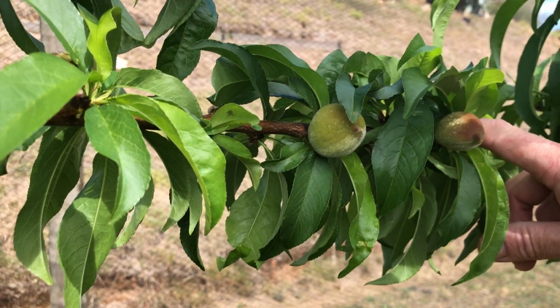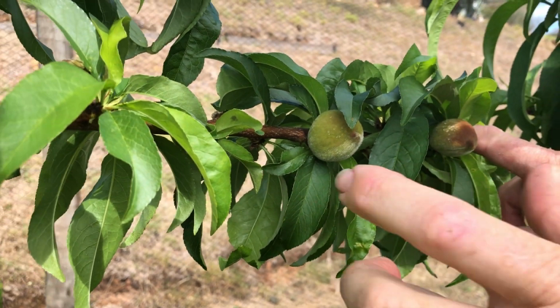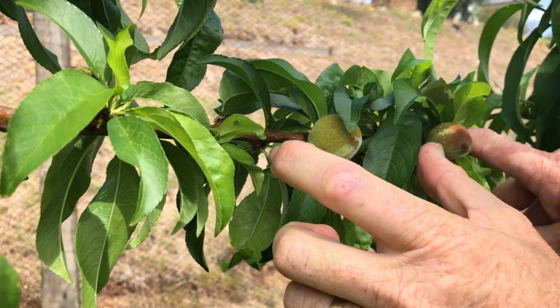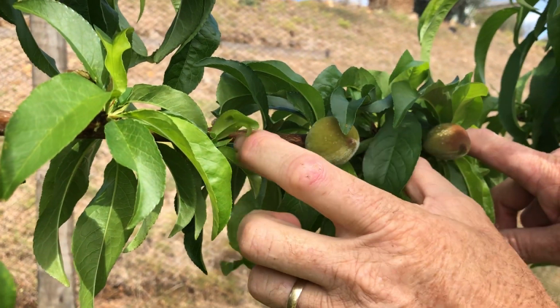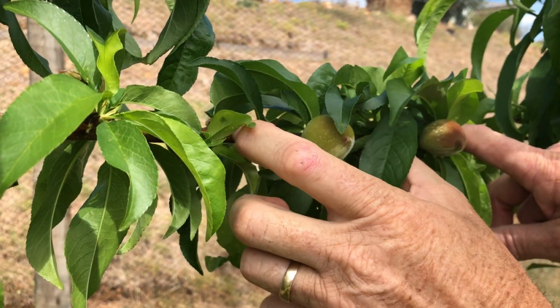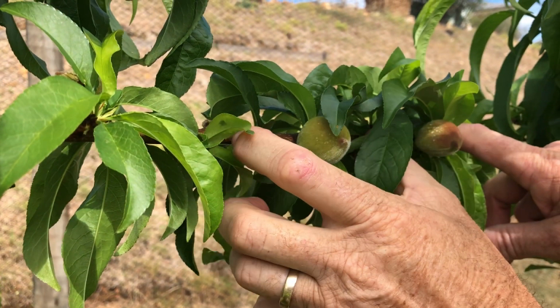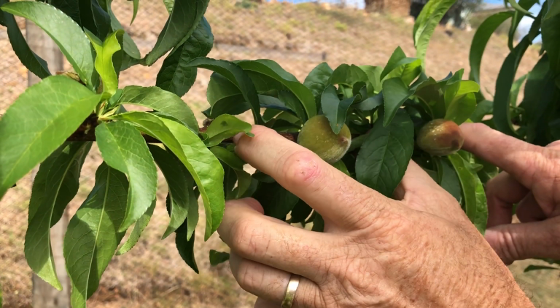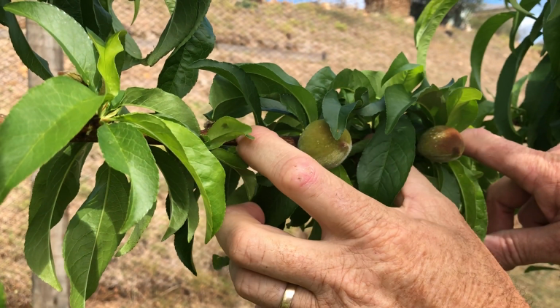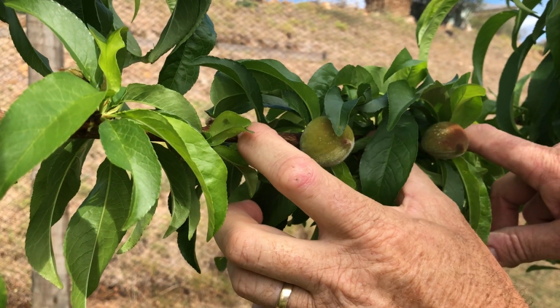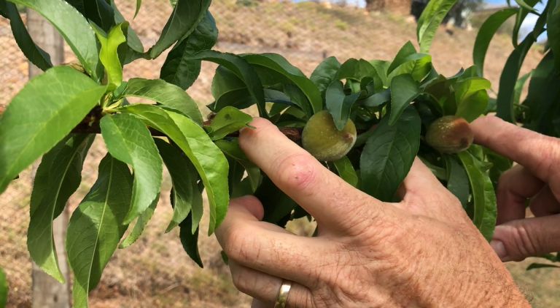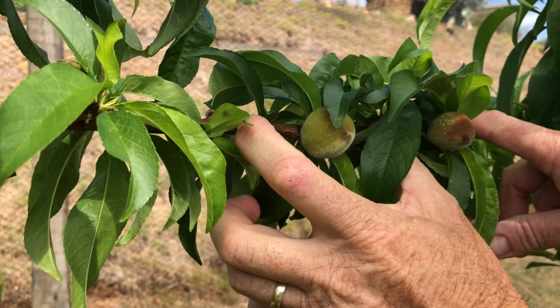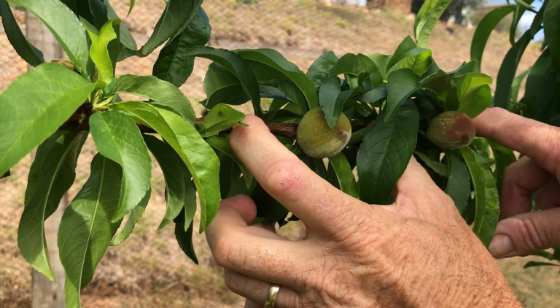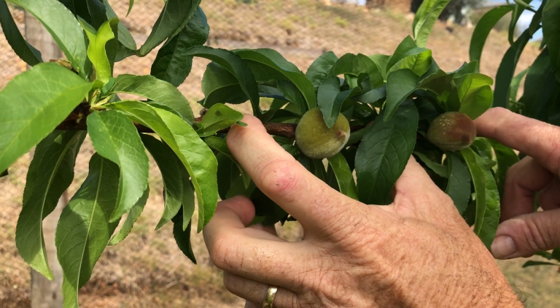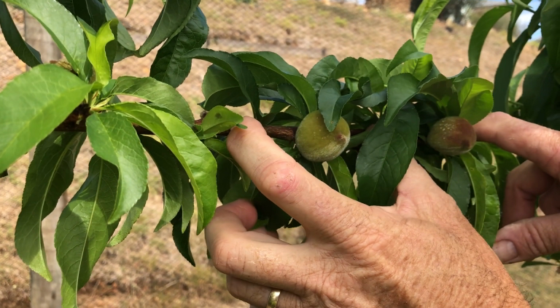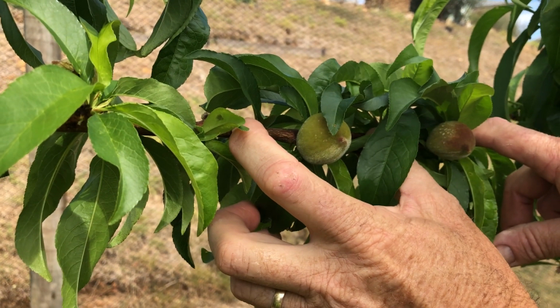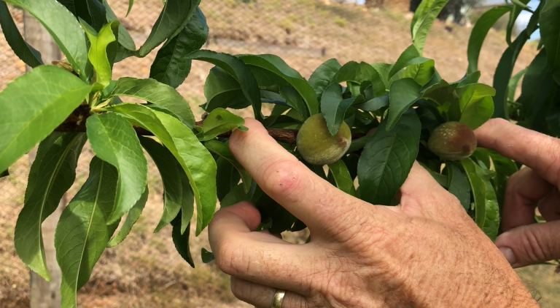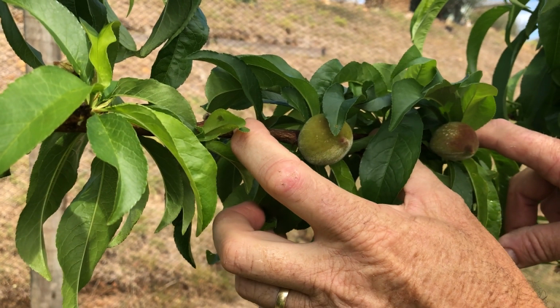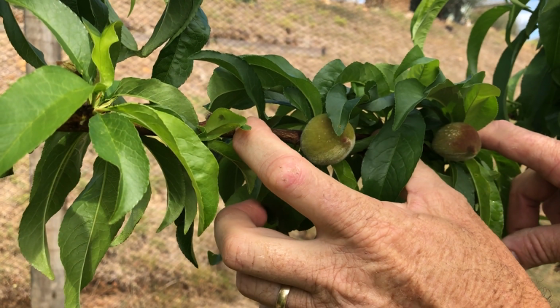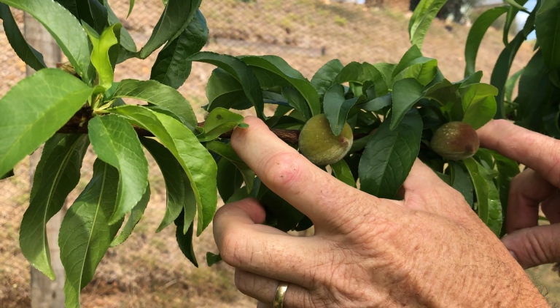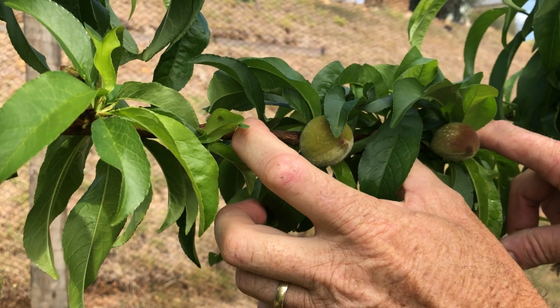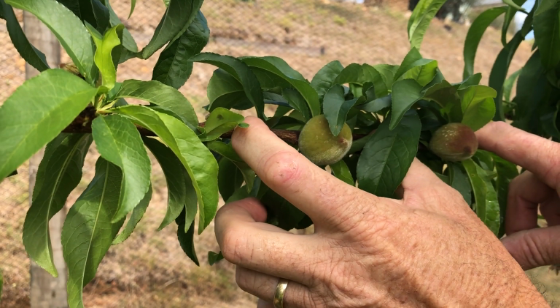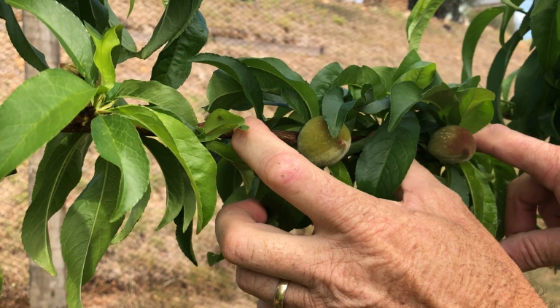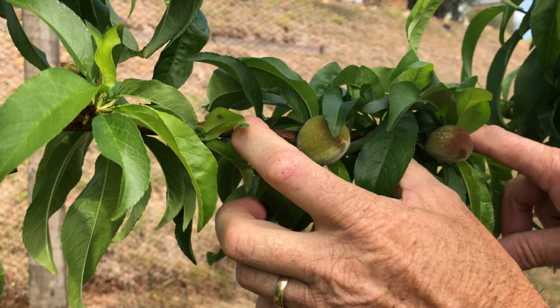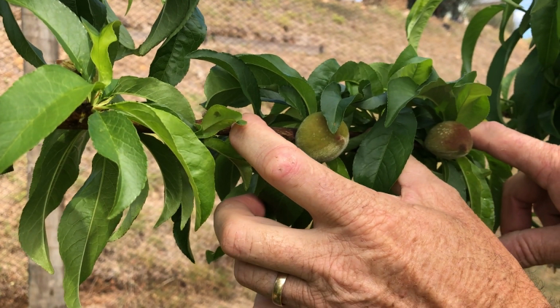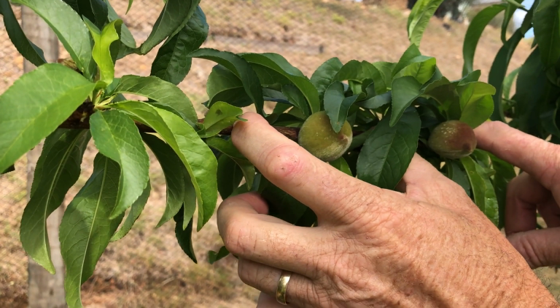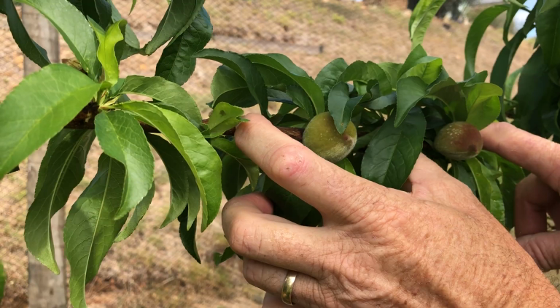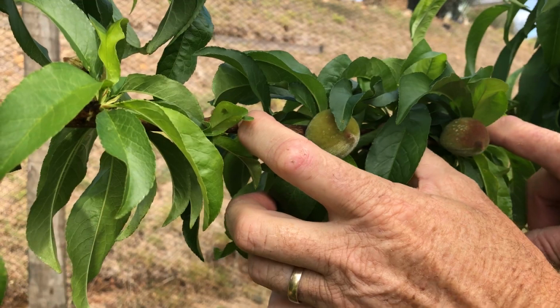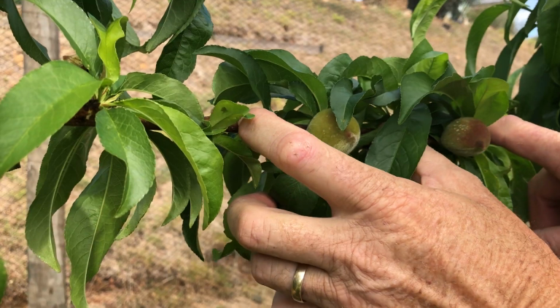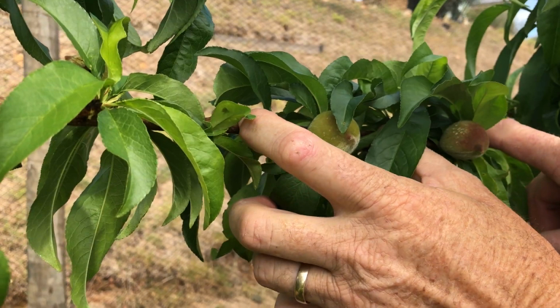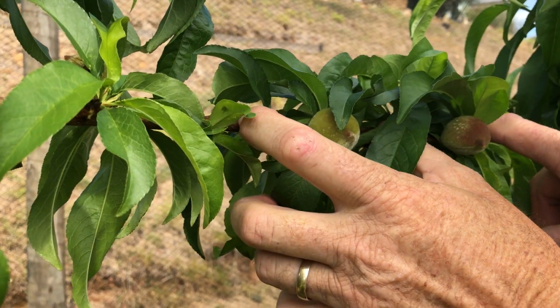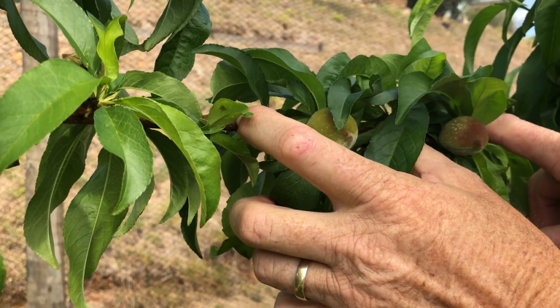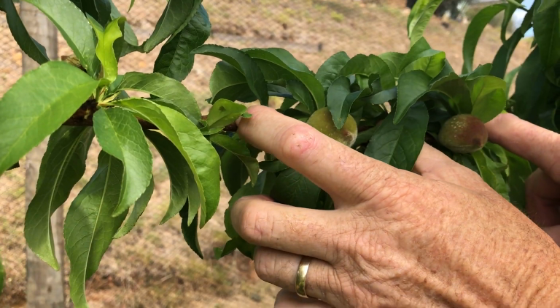Those fruit will grow up to around about that size - probably about half the size of a tennis ball.